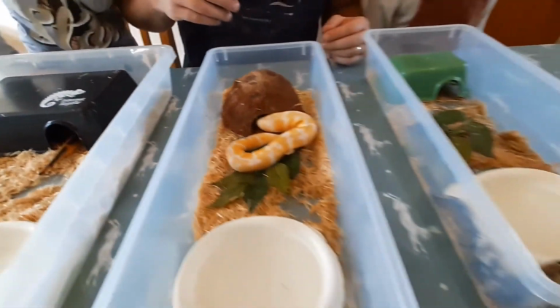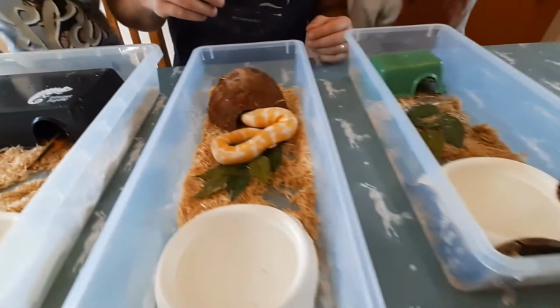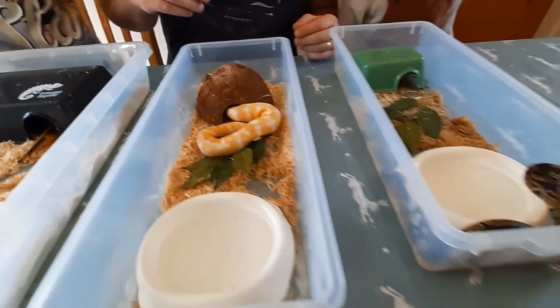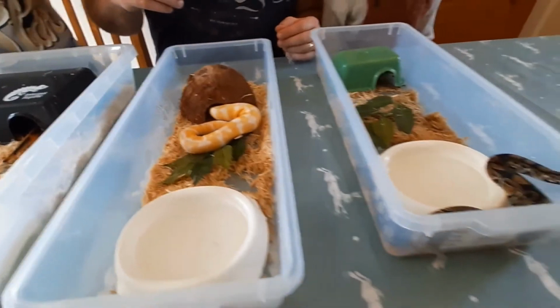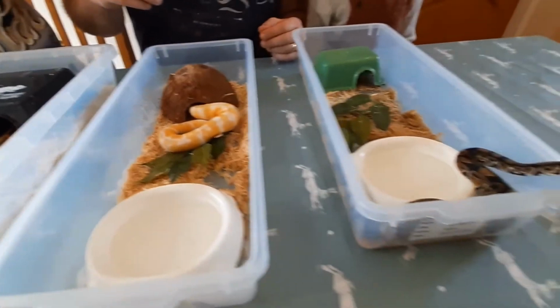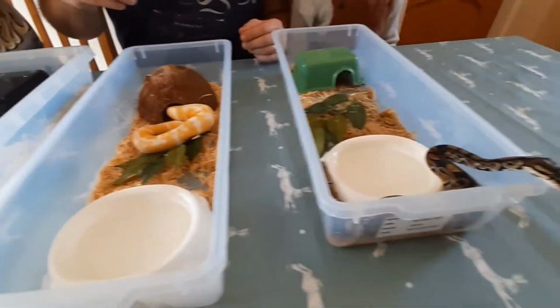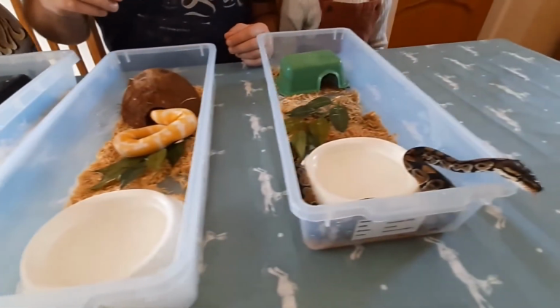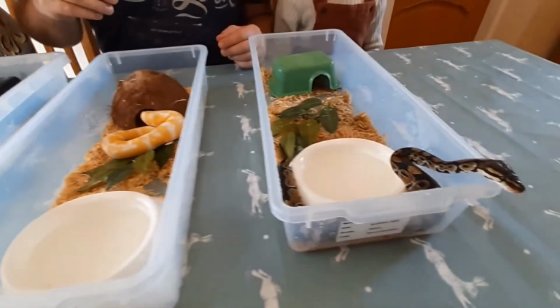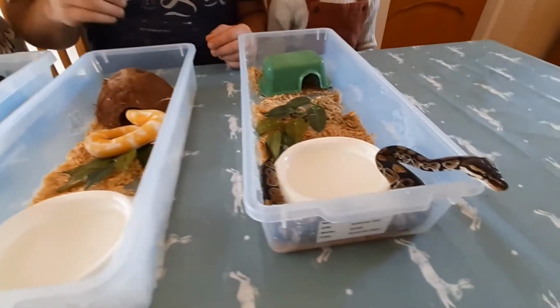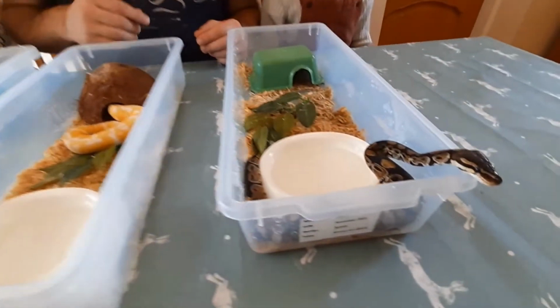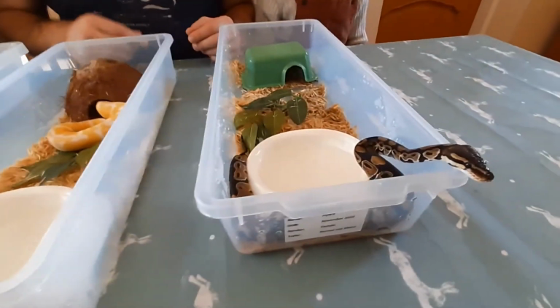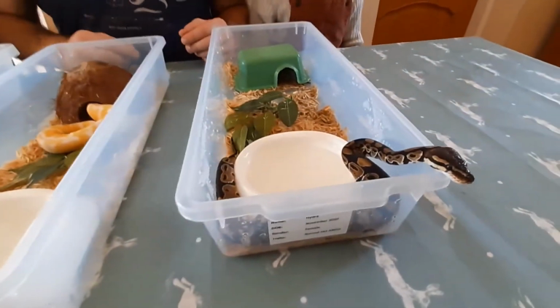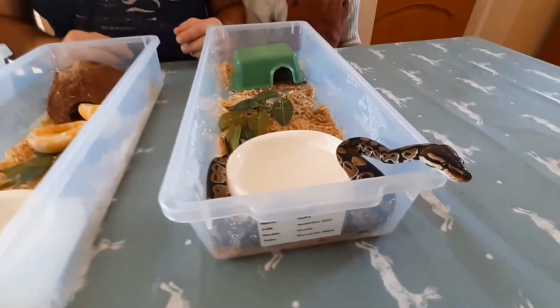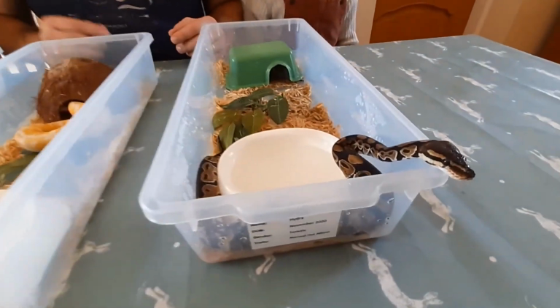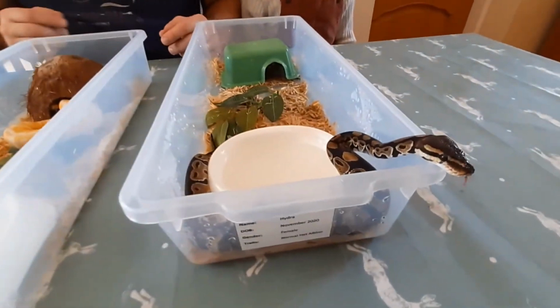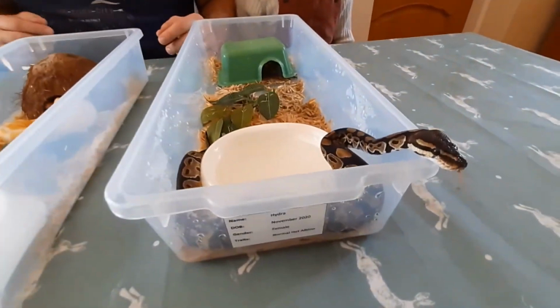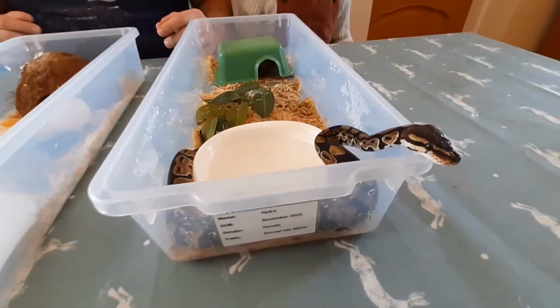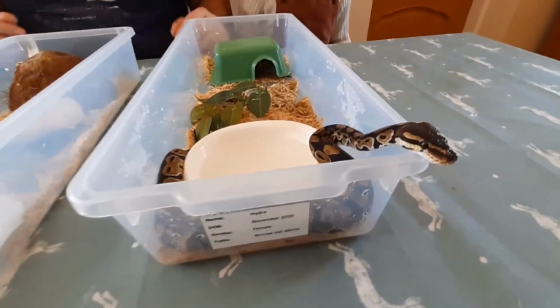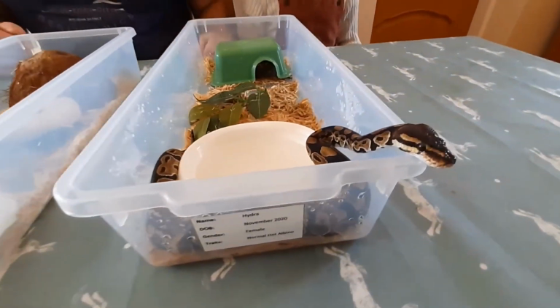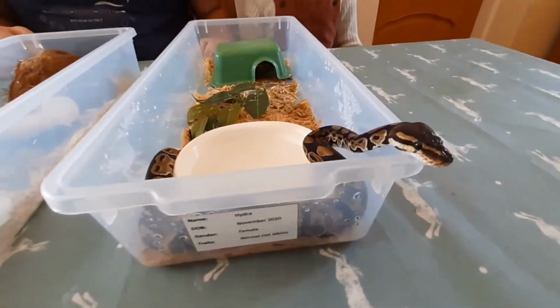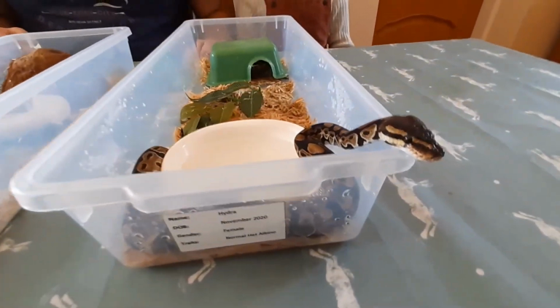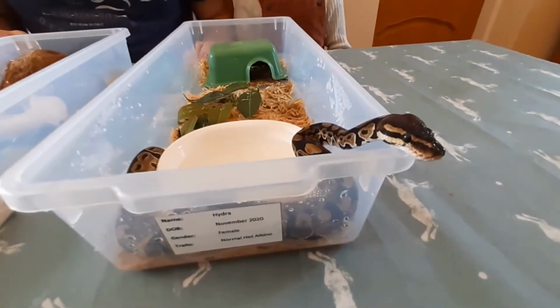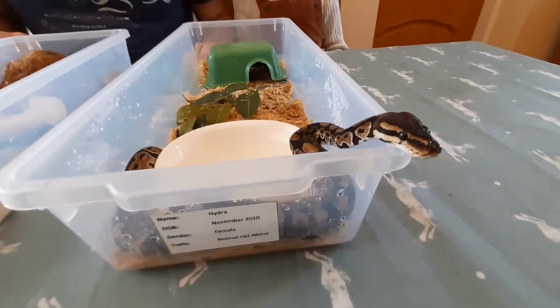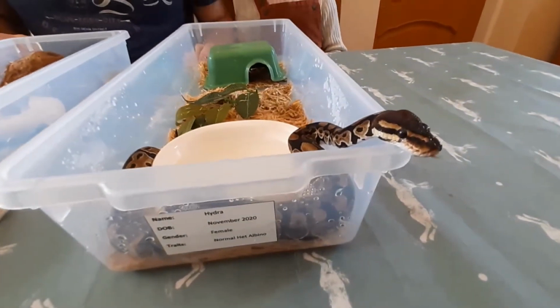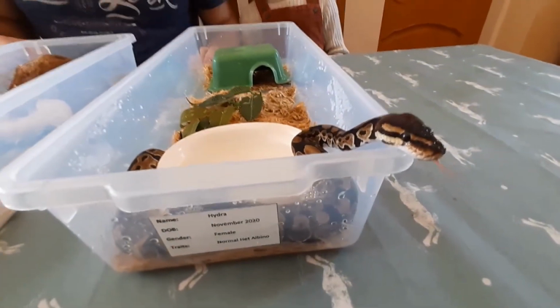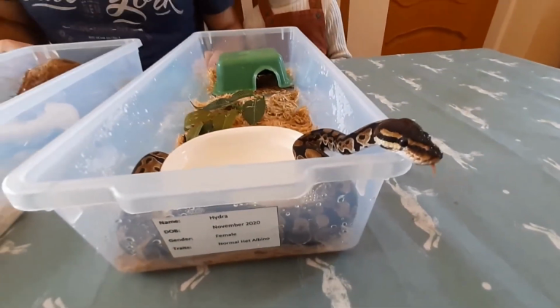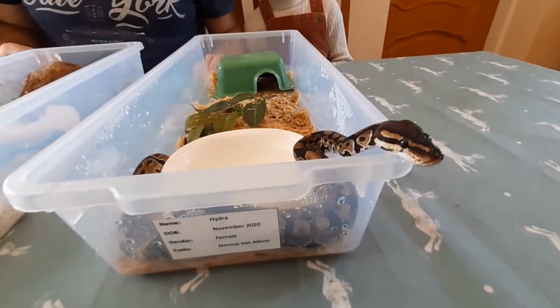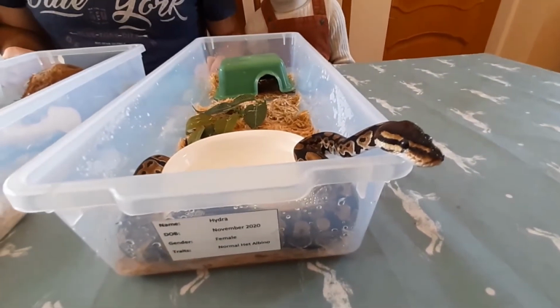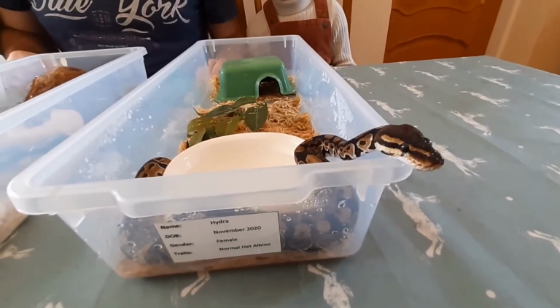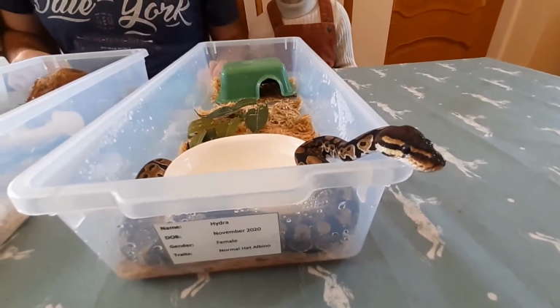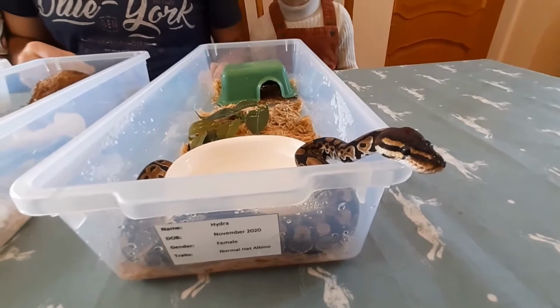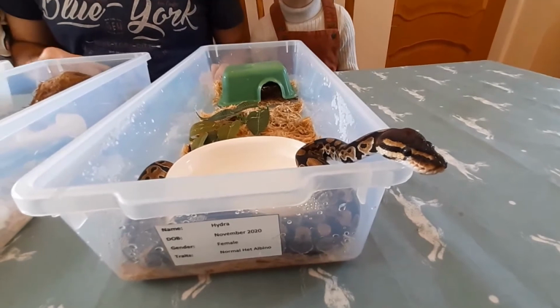Hydra doesn't really want to go to bed — Hydra does not want to go to bed. Hydra's out to play.